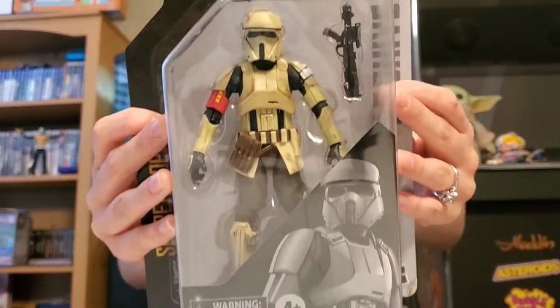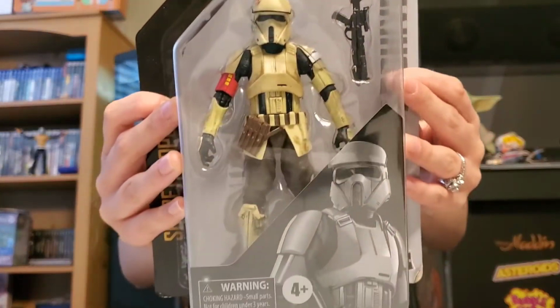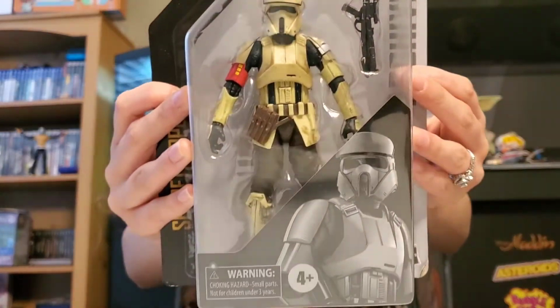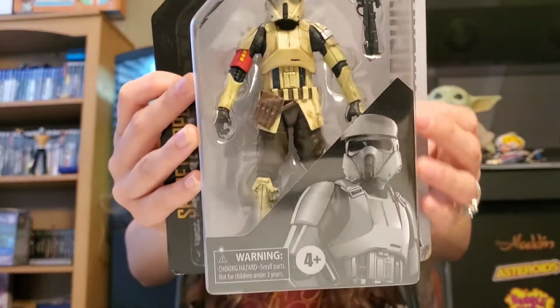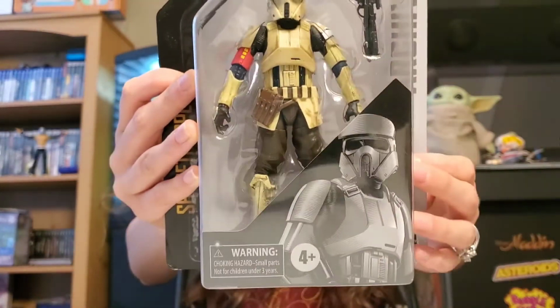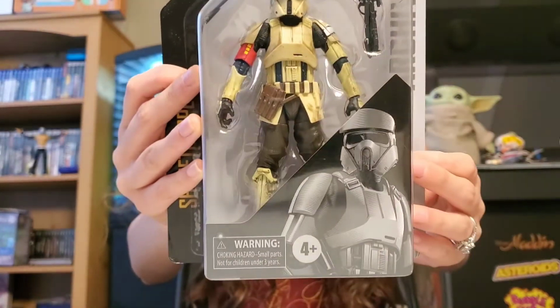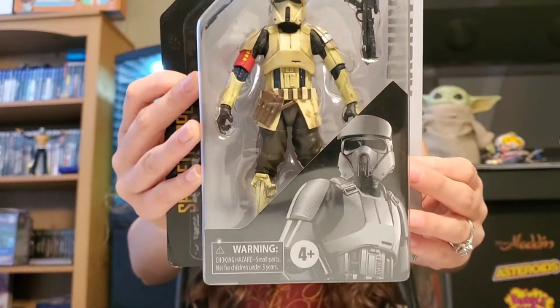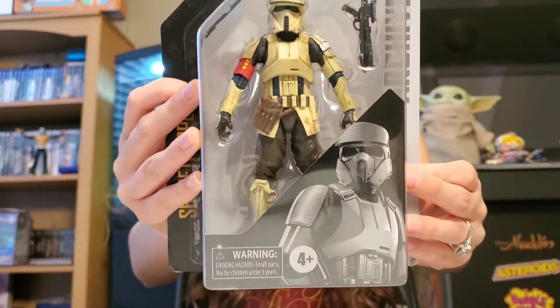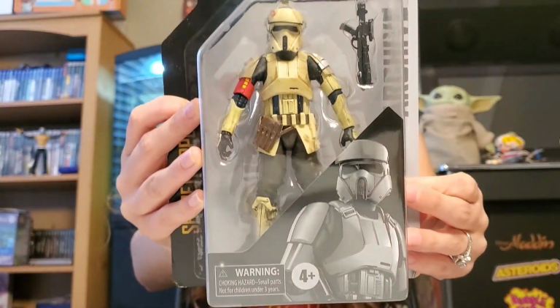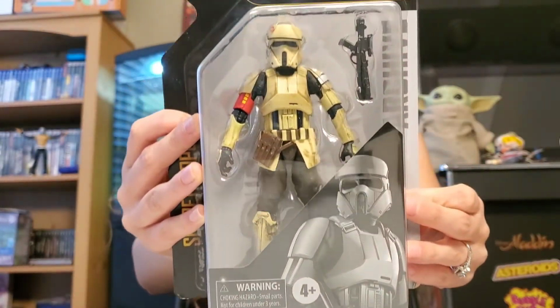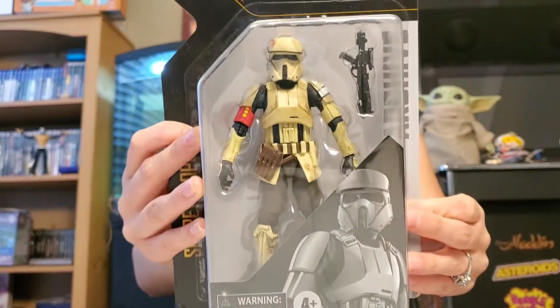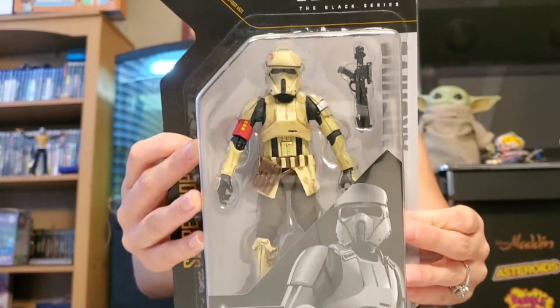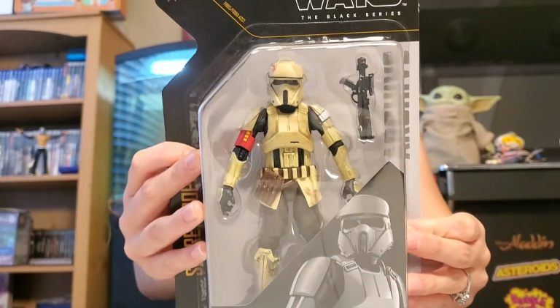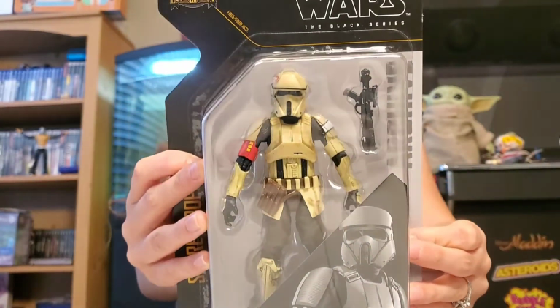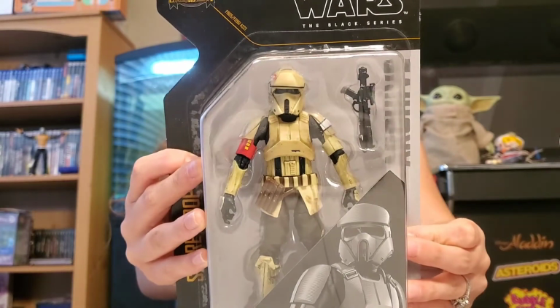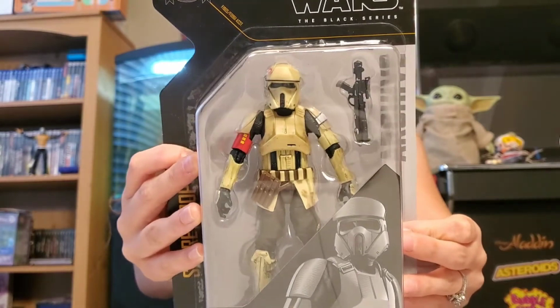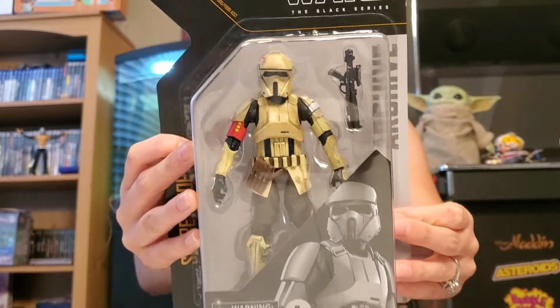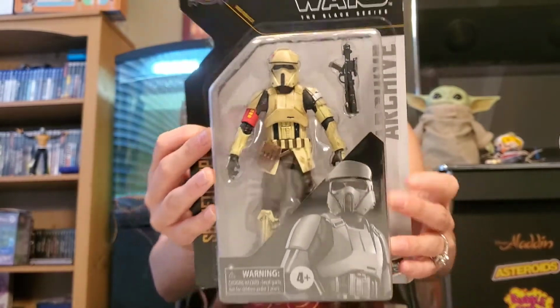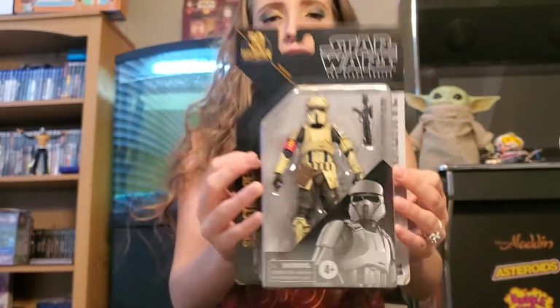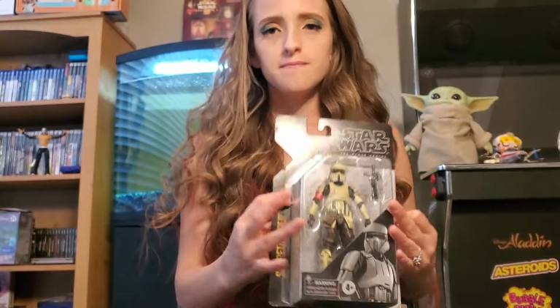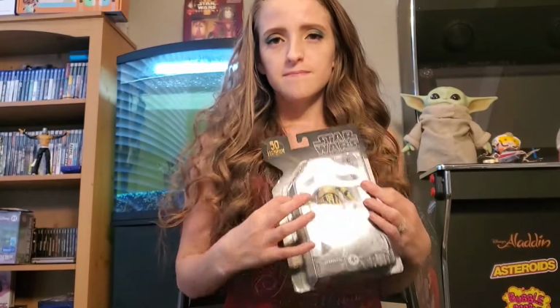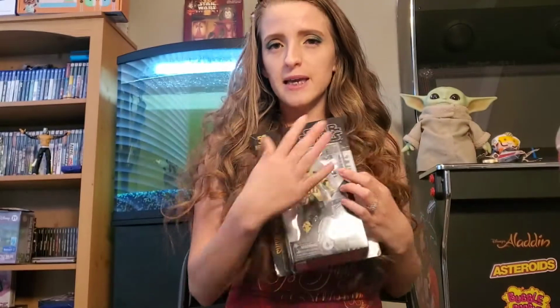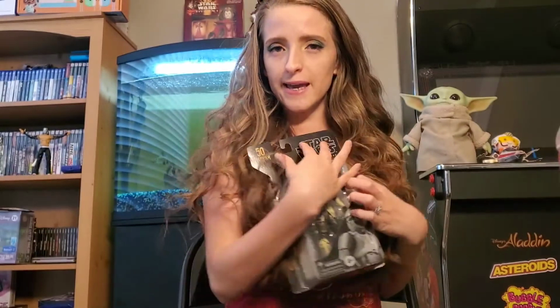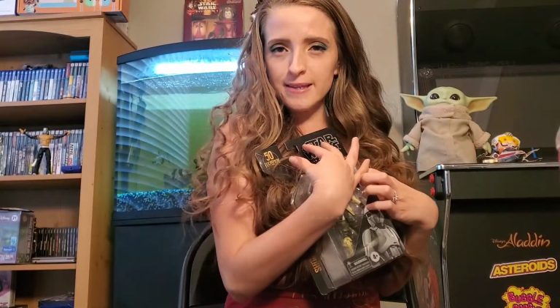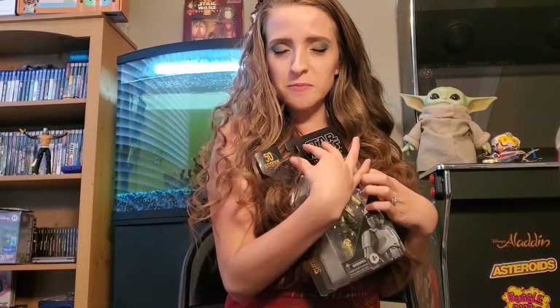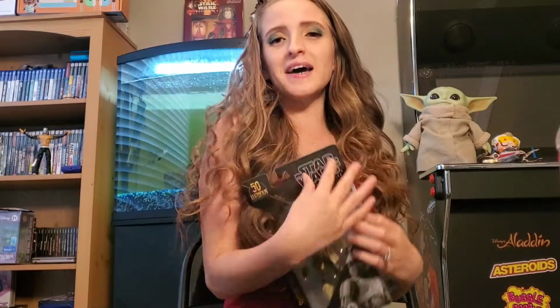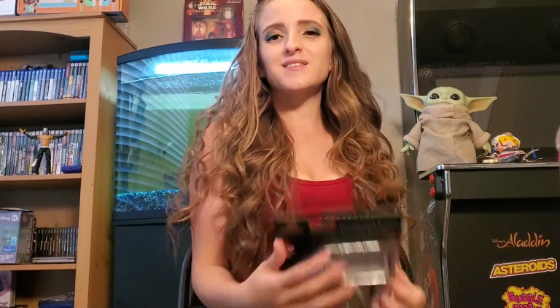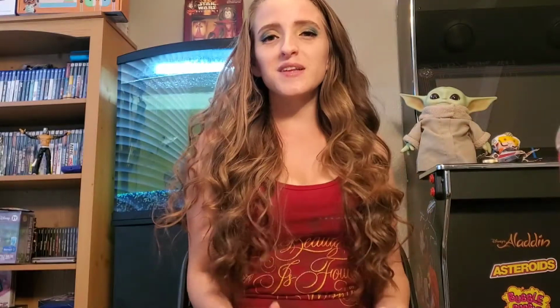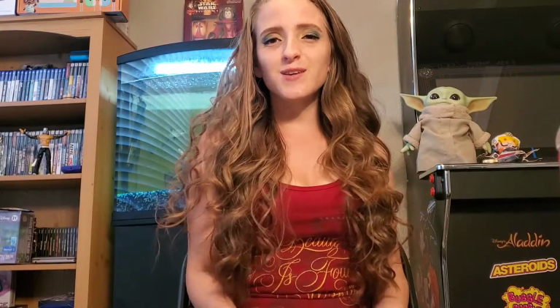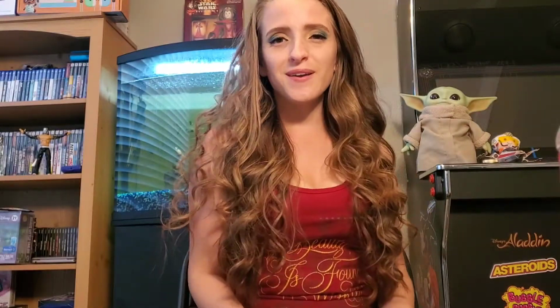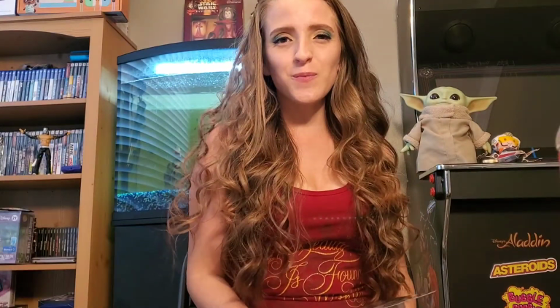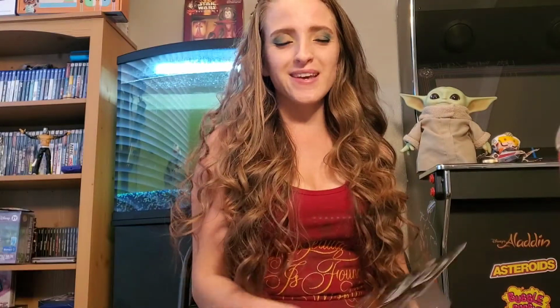This for some reason never got filmed — it got left behind. It can't get left behind, so let's go ahead and open it.